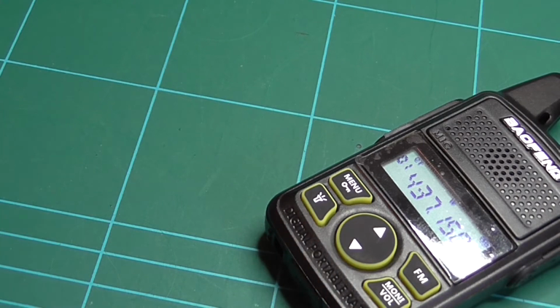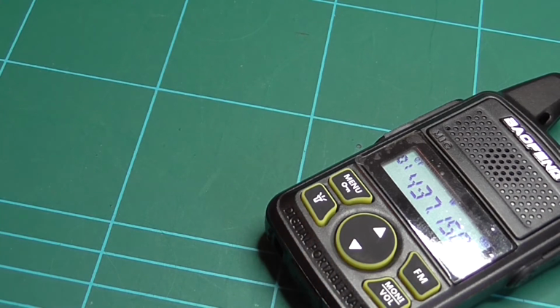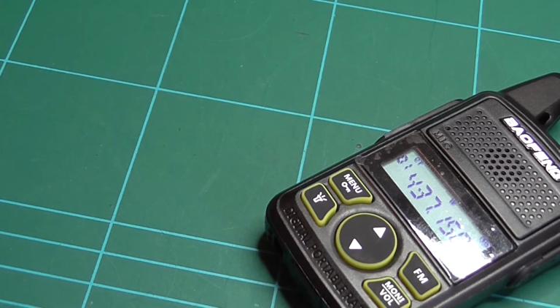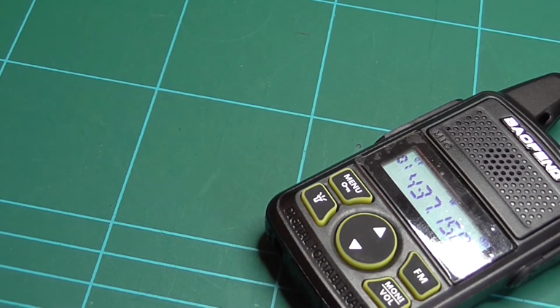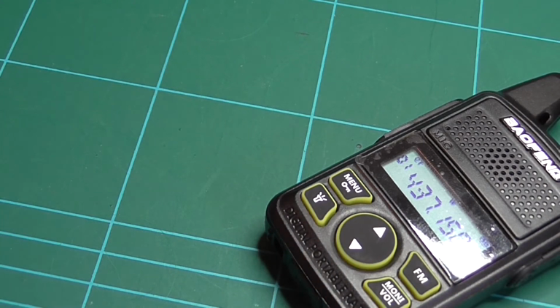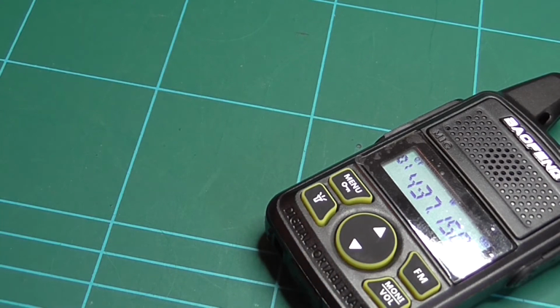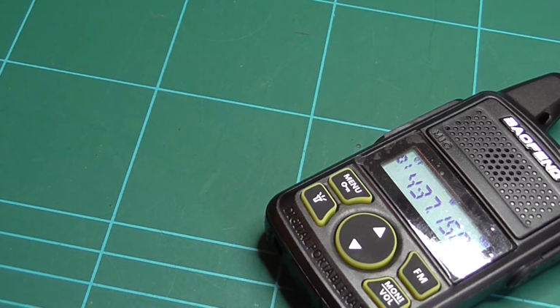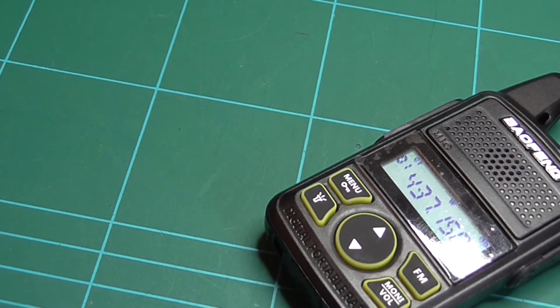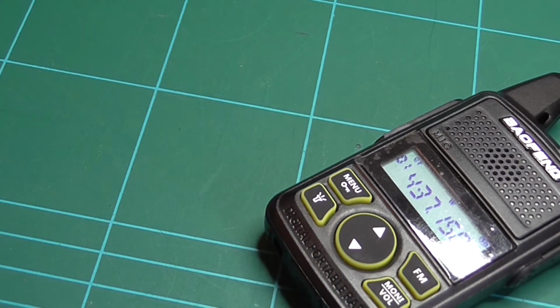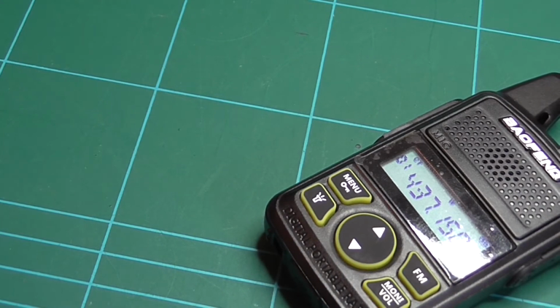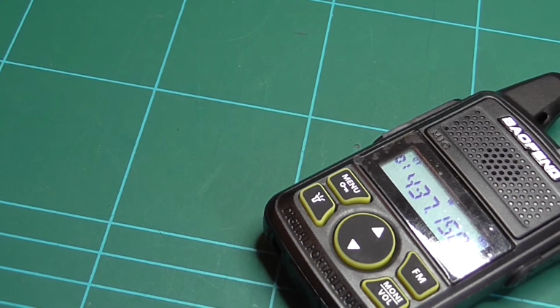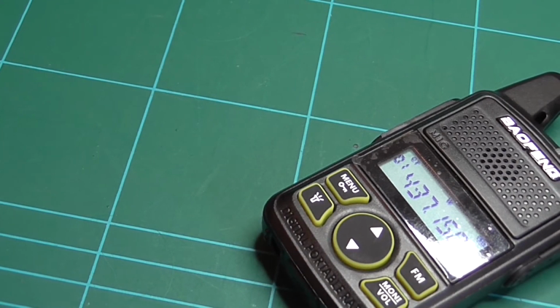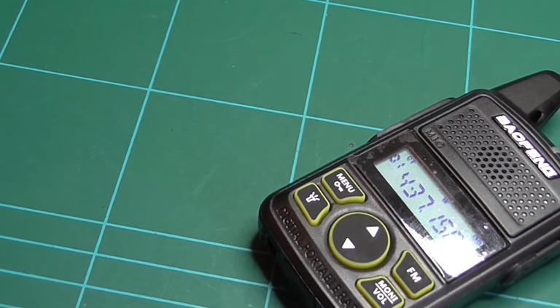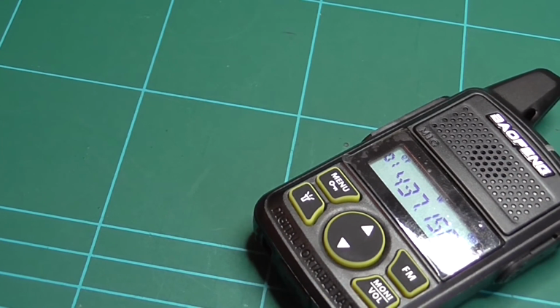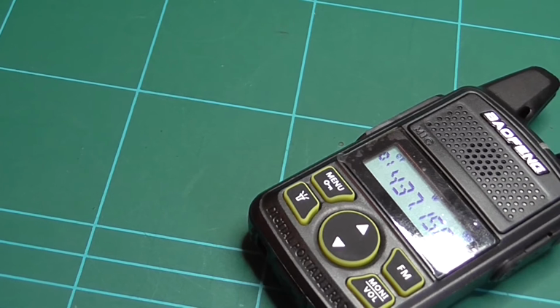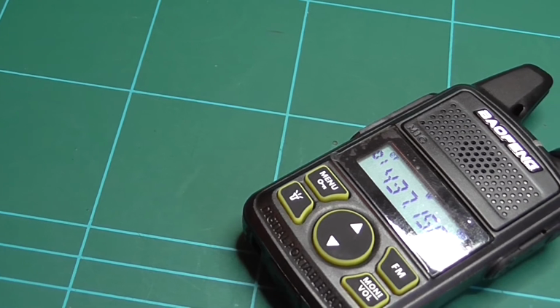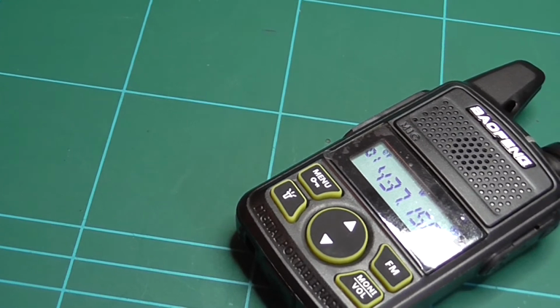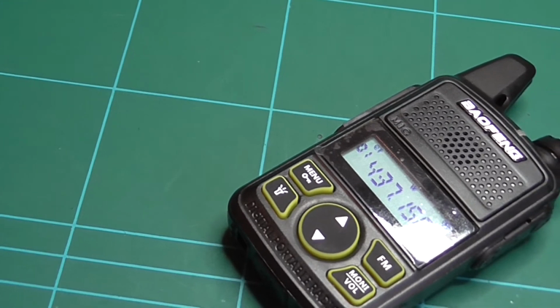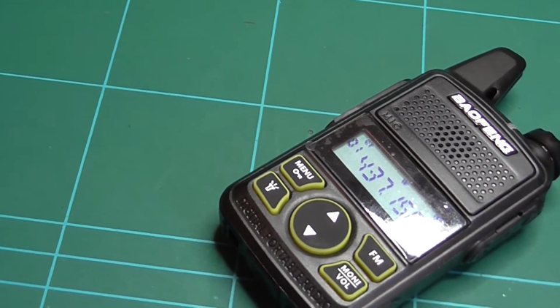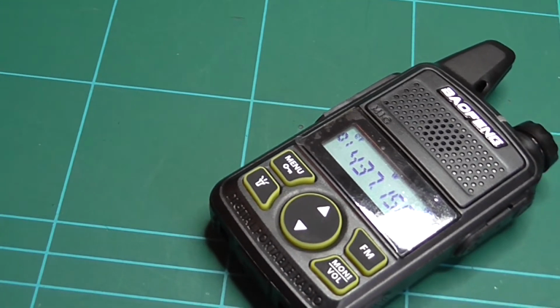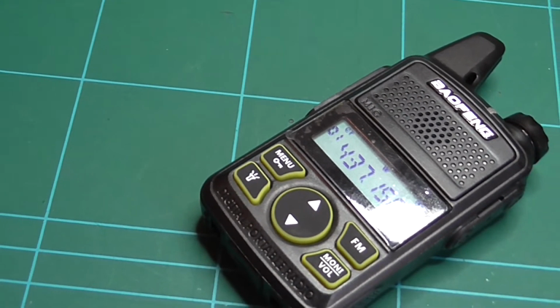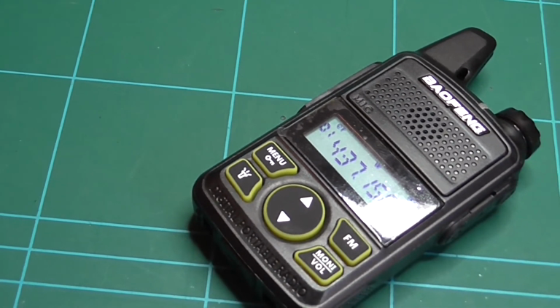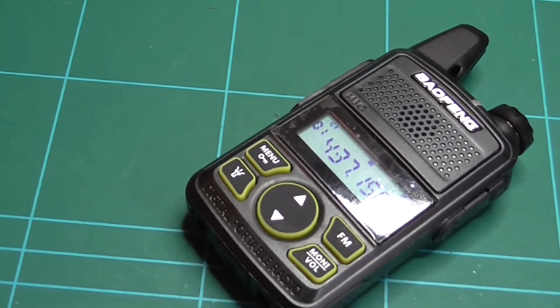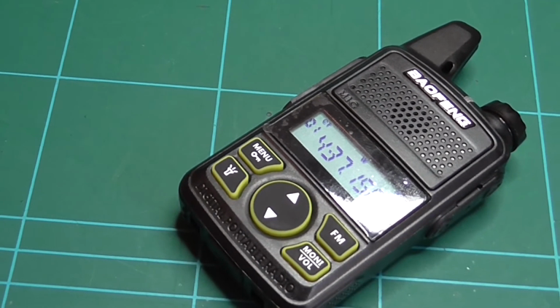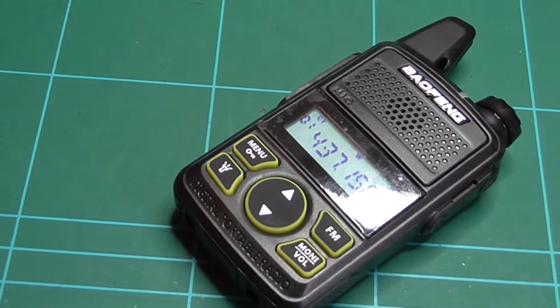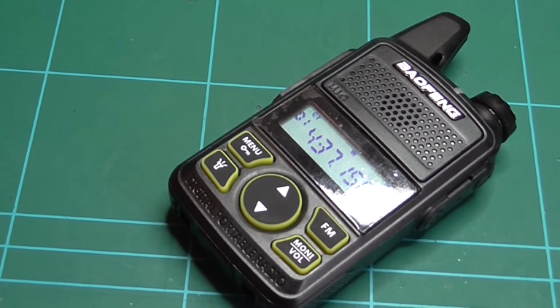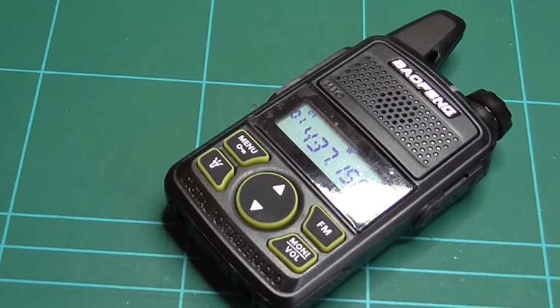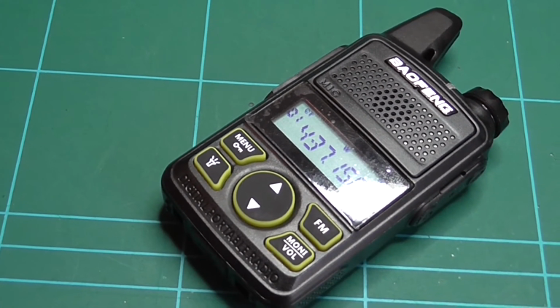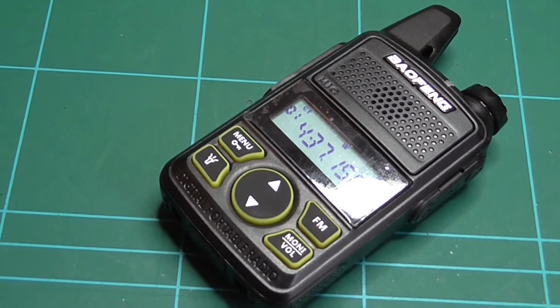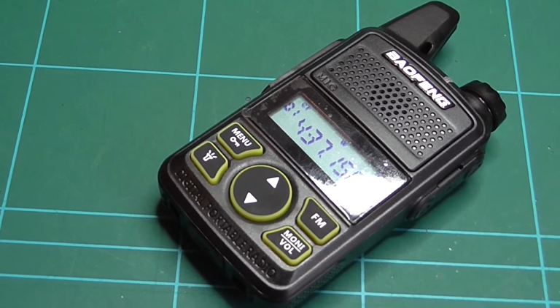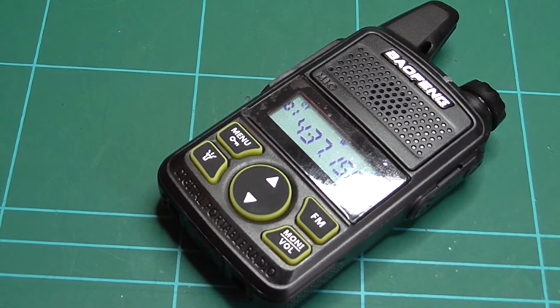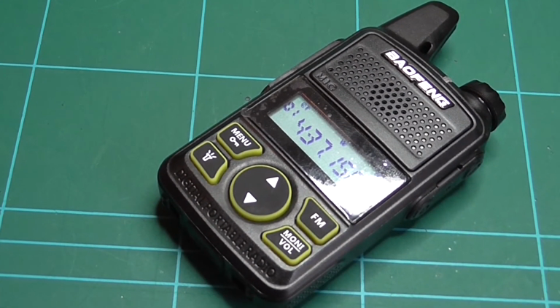Hello there, welcome back. I'm Tristan, this is my workbench. Today I'm going to be looking at the Baufun T1 volume modification.